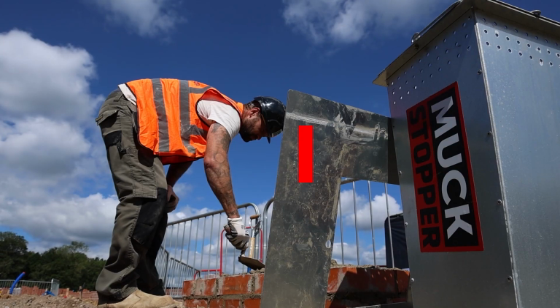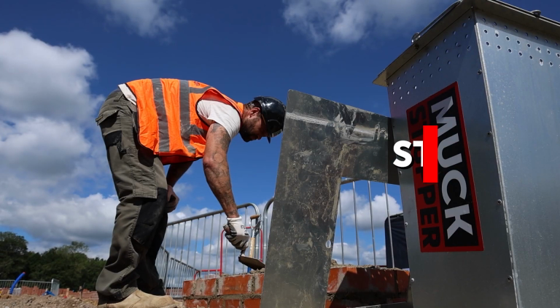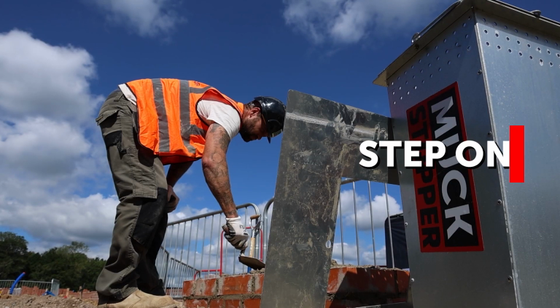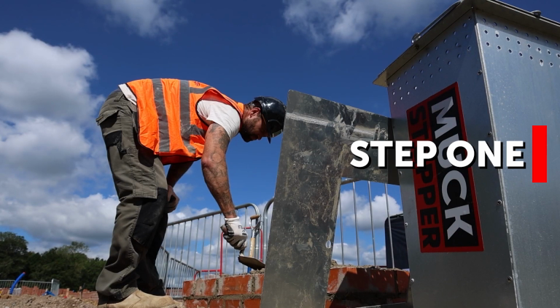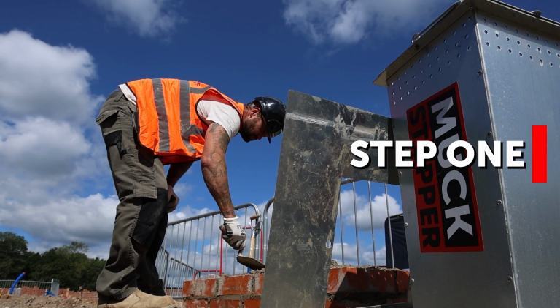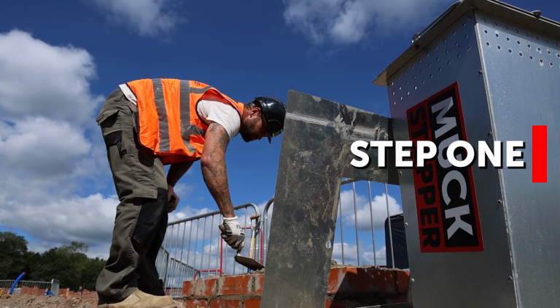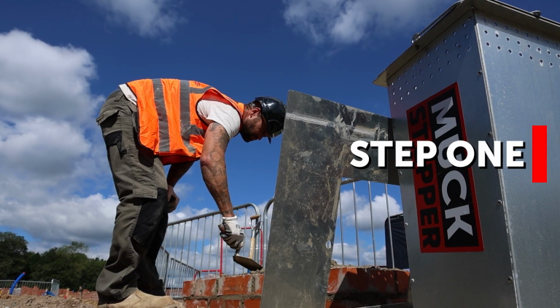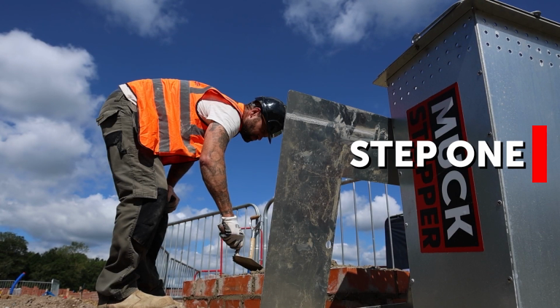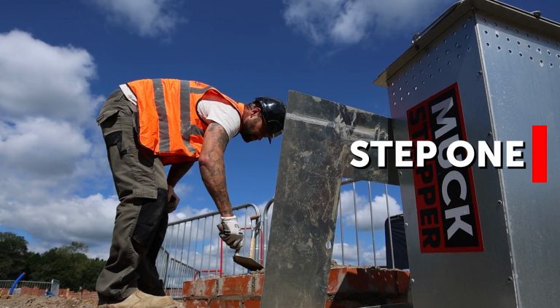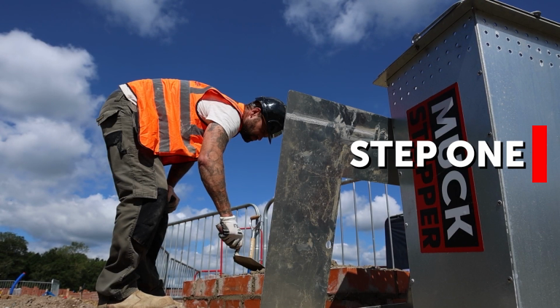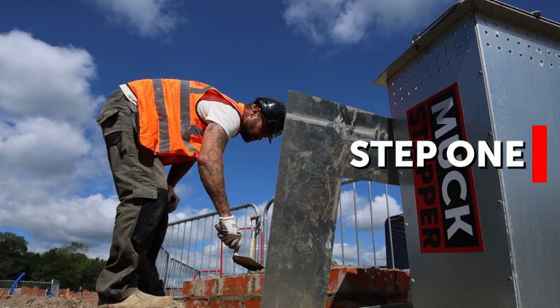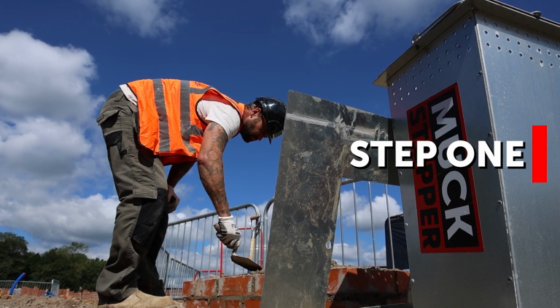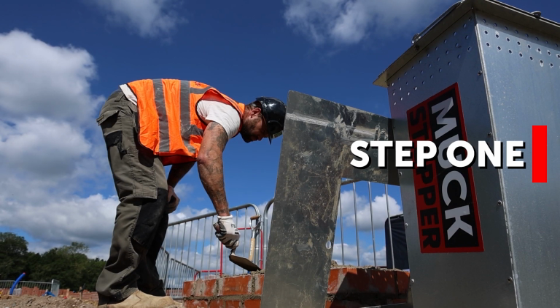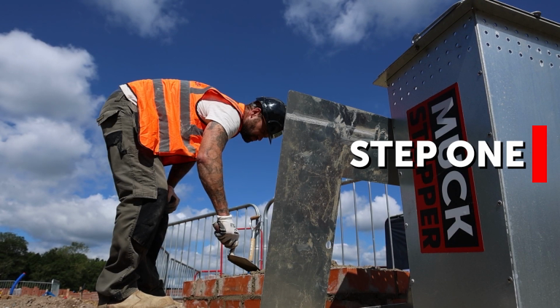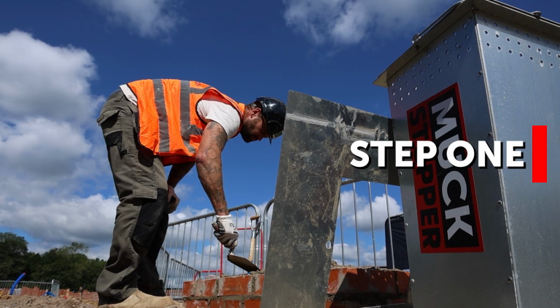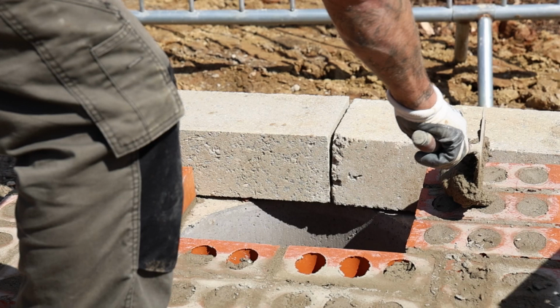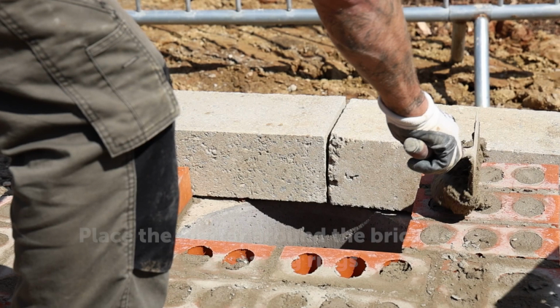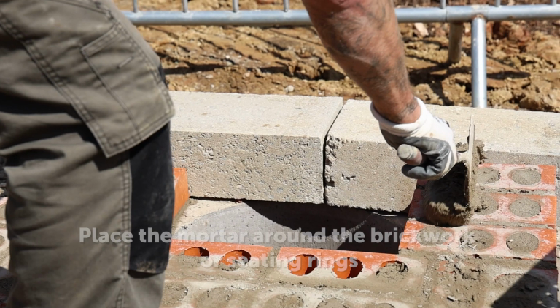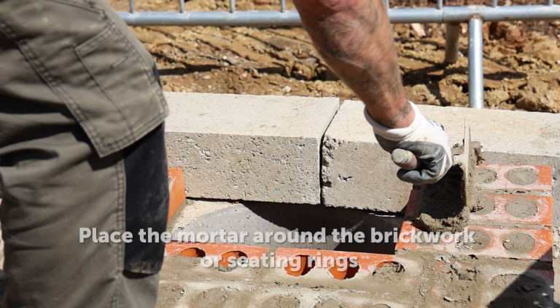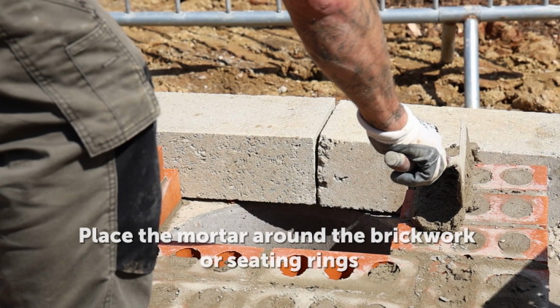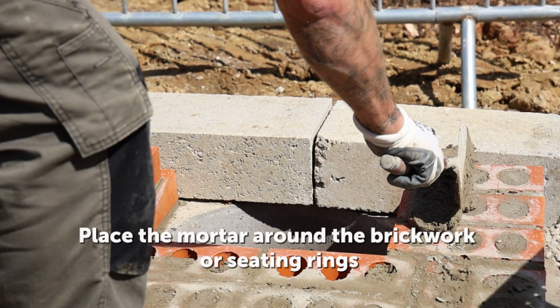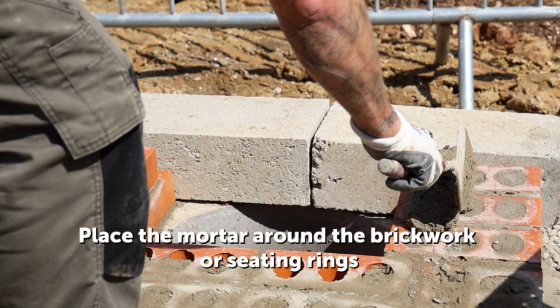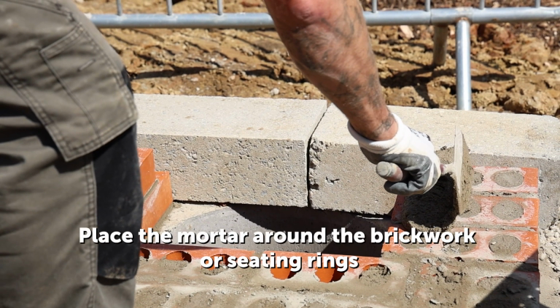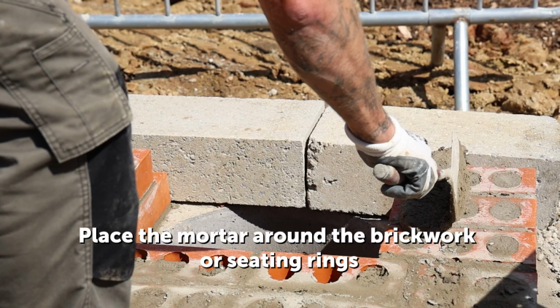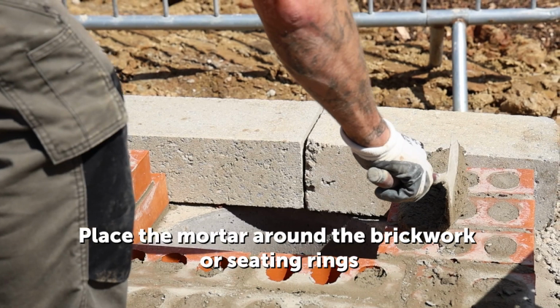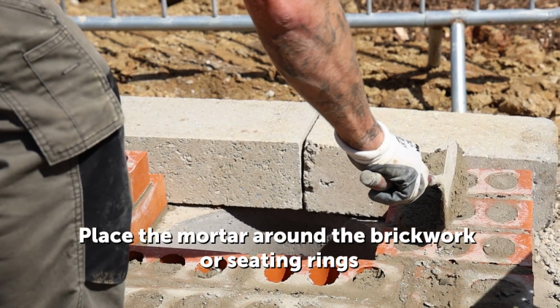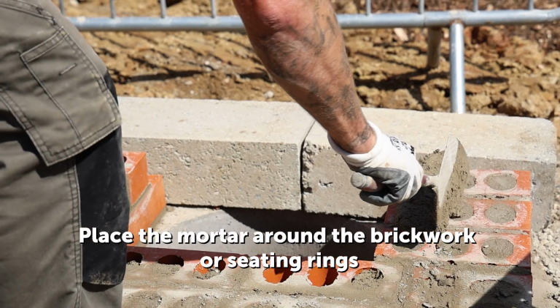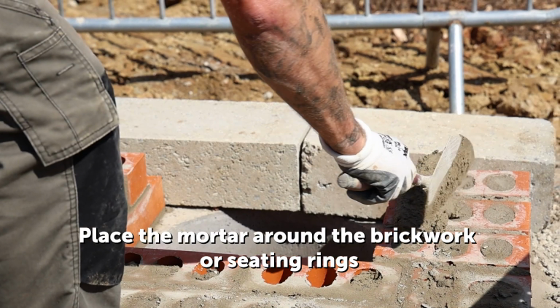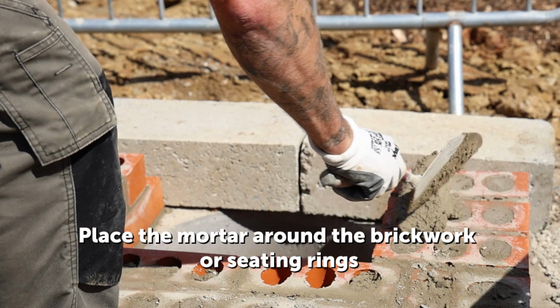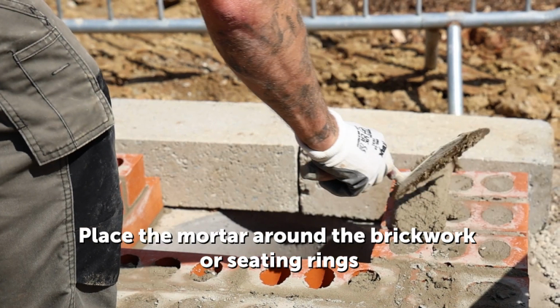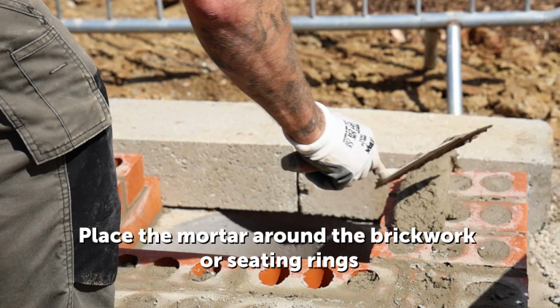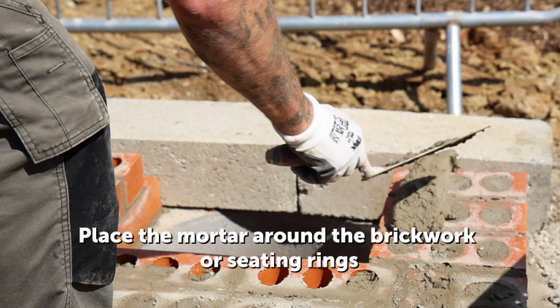Step 1. Place the mortar around the brickwork or seating rings.